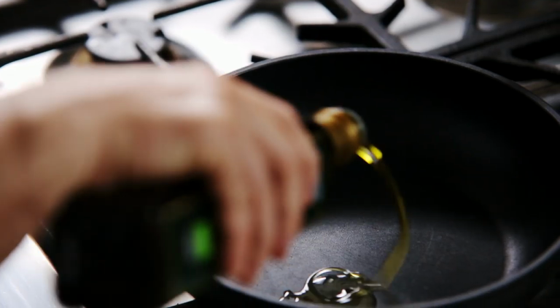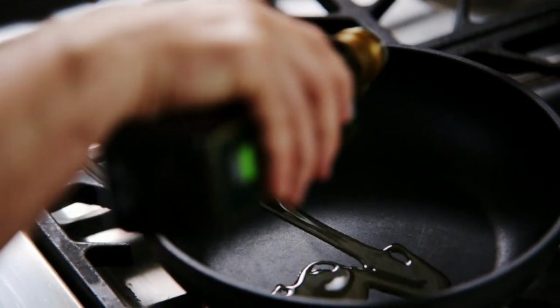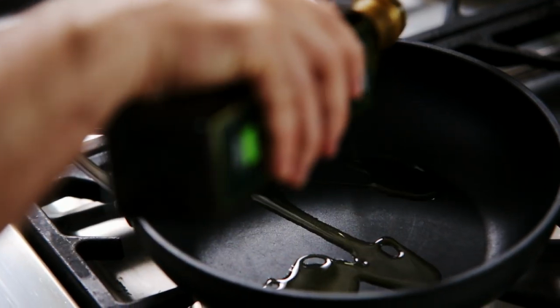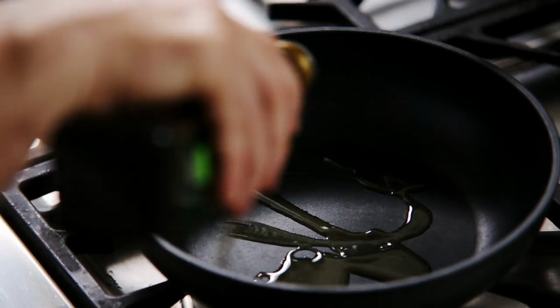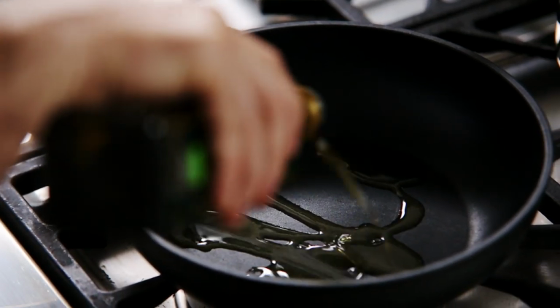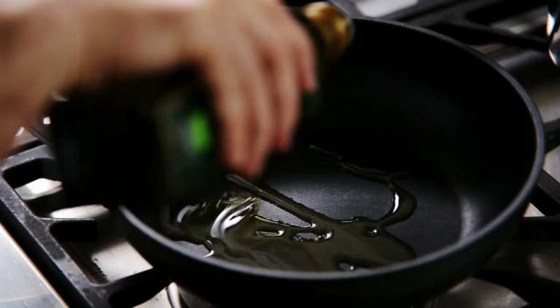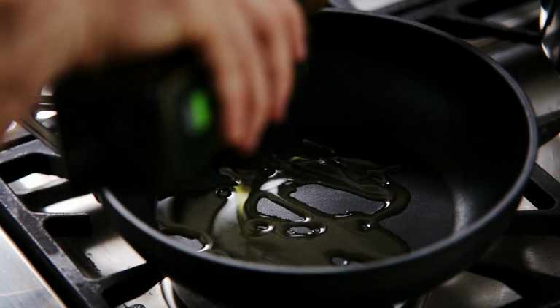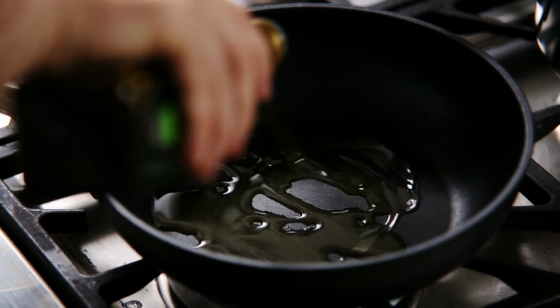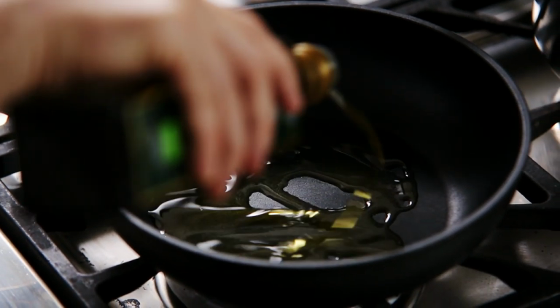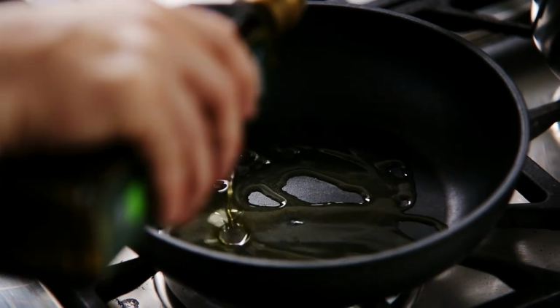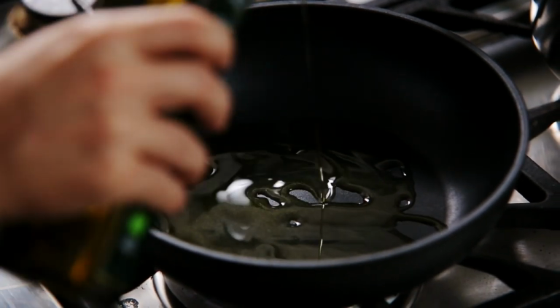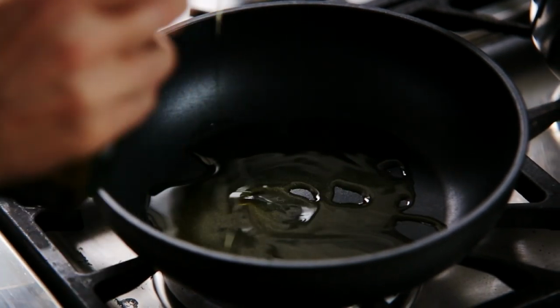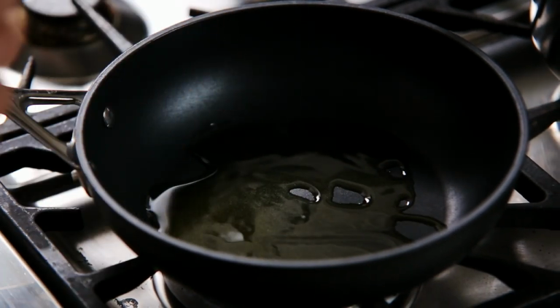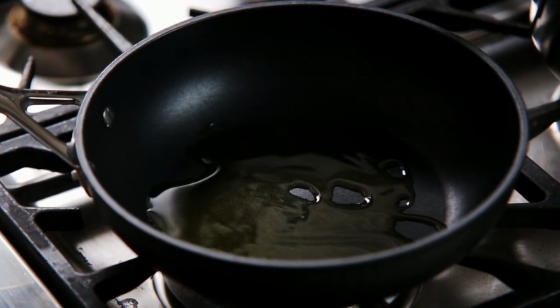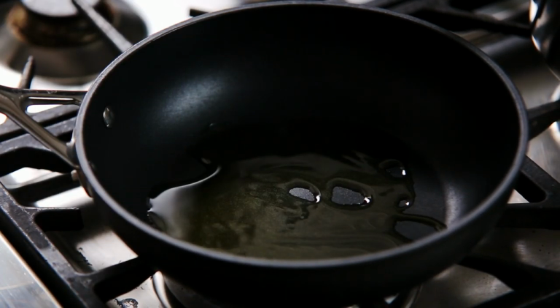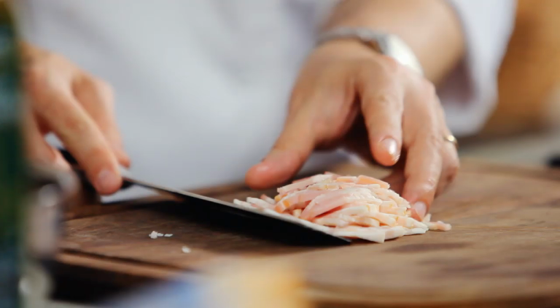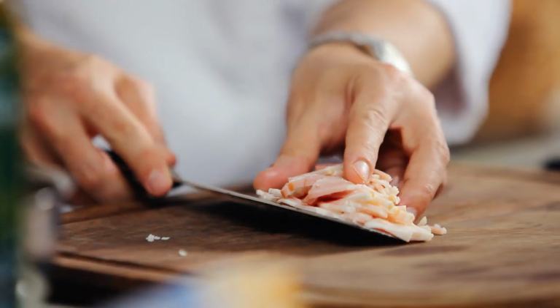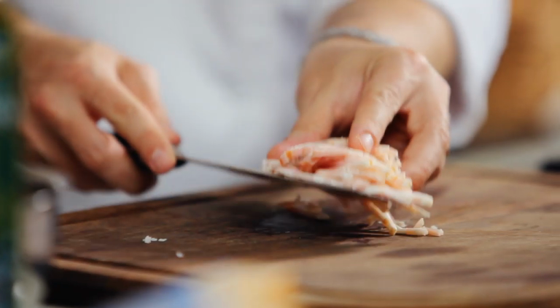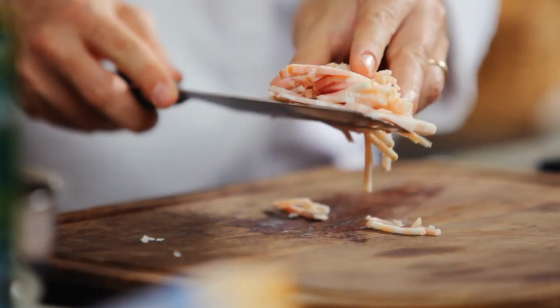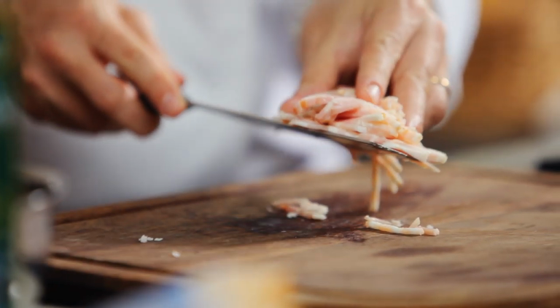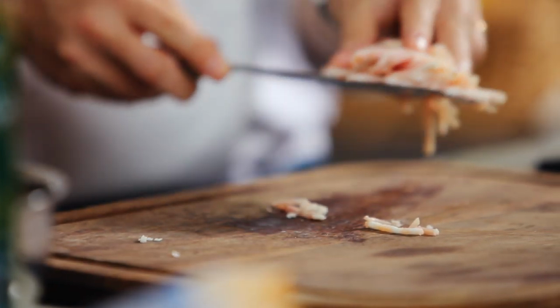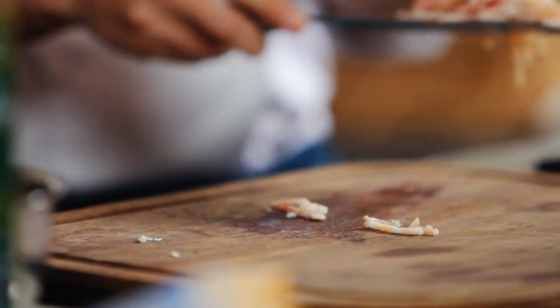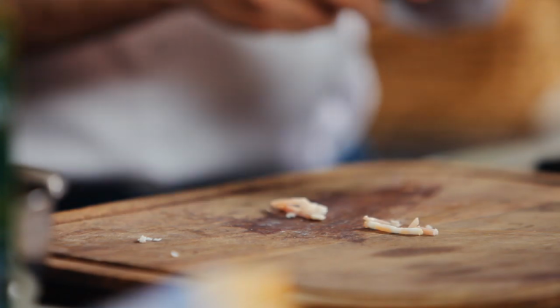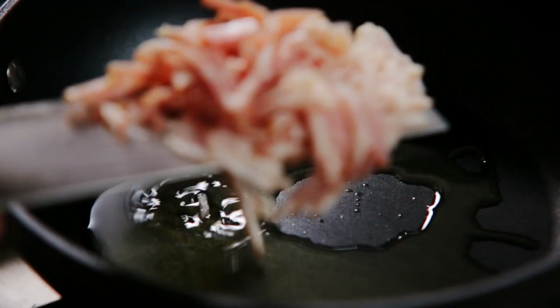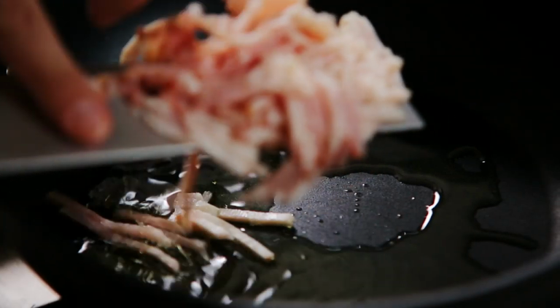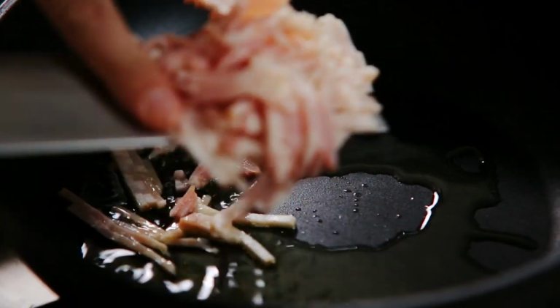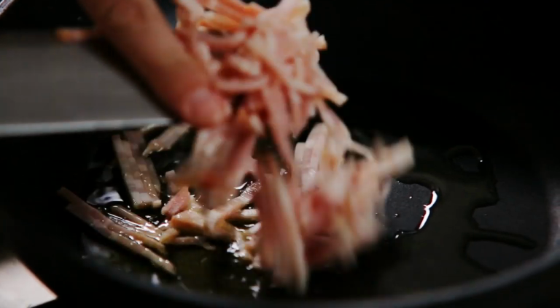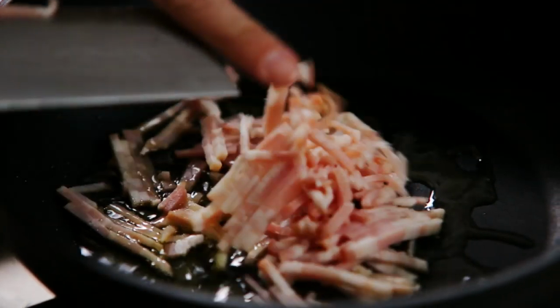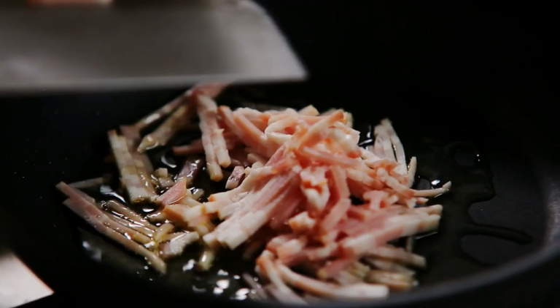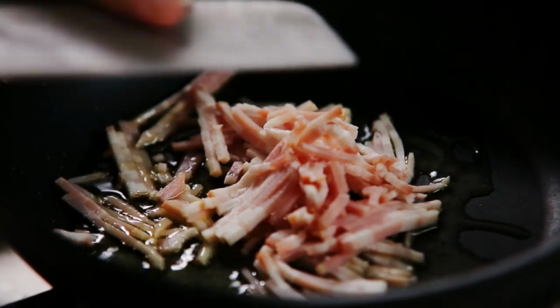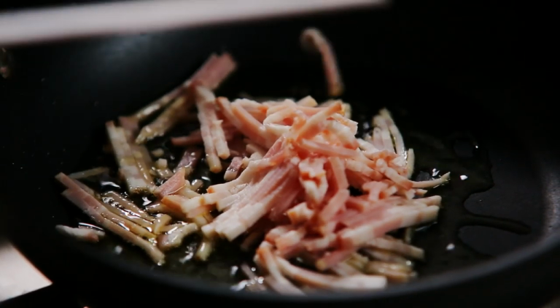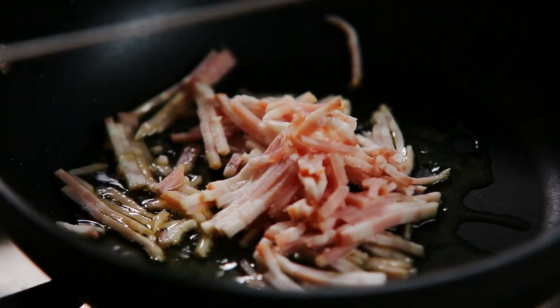Heat a little oil in the pan. When hot, add bacon. If you like, you can also use turkey bacon.